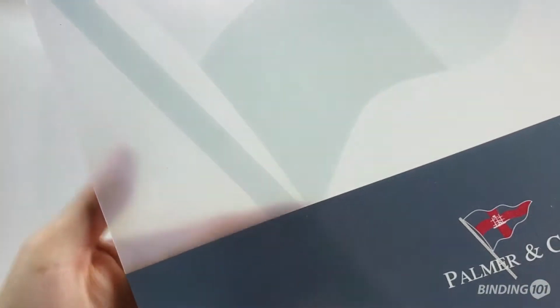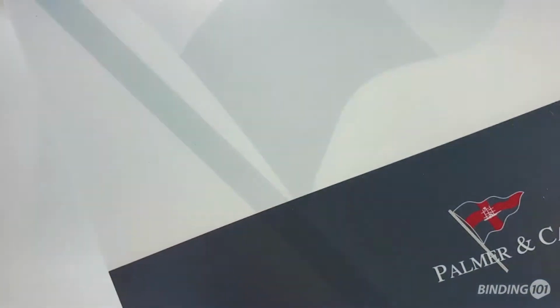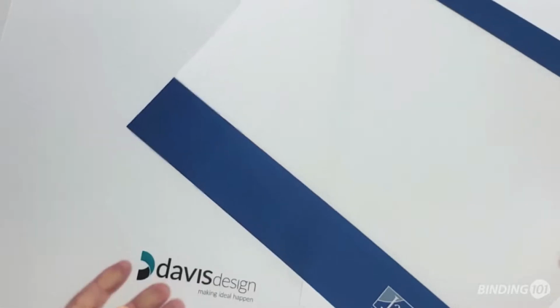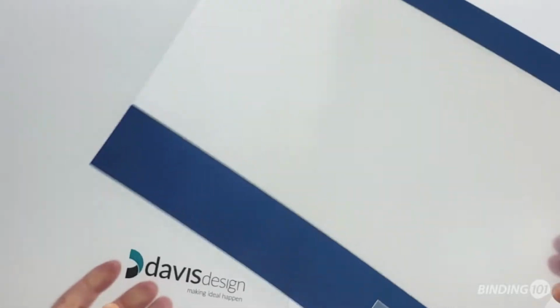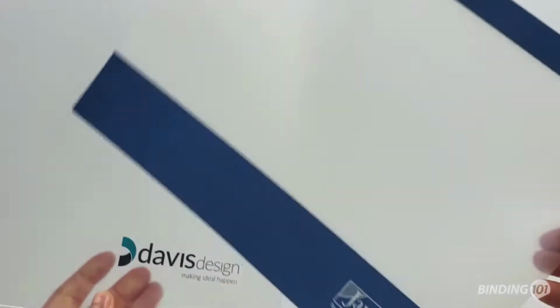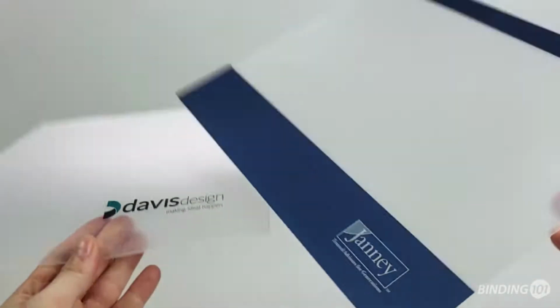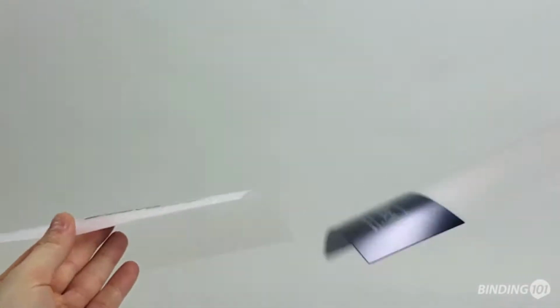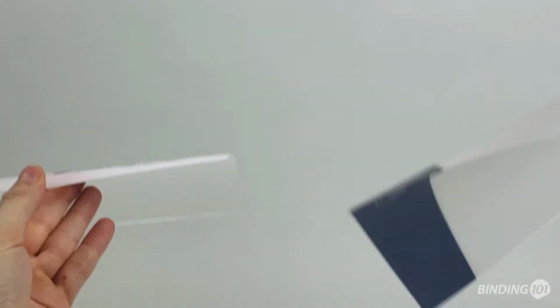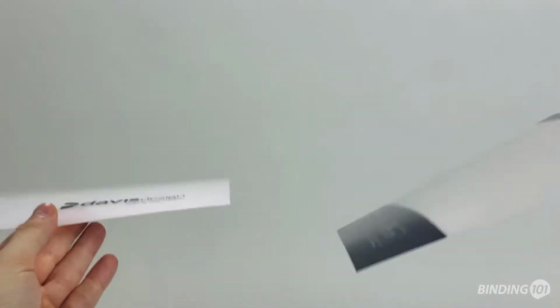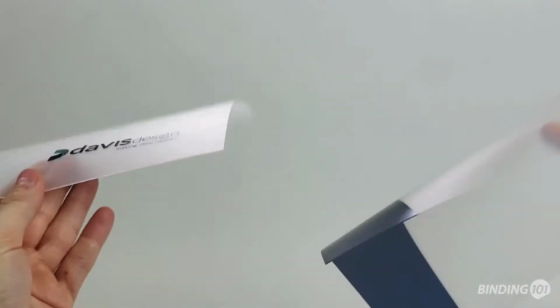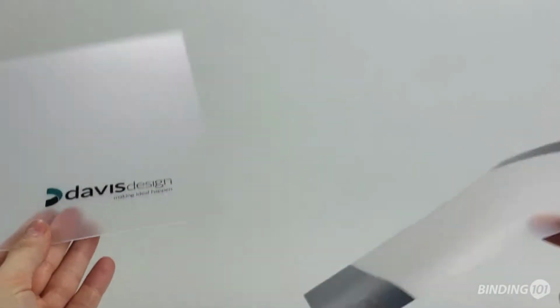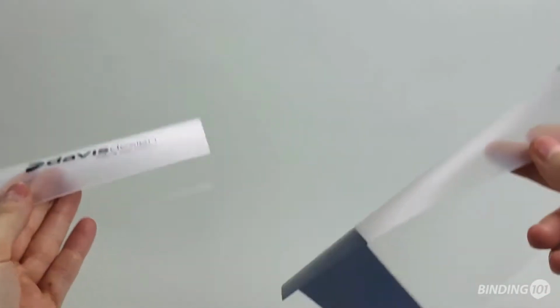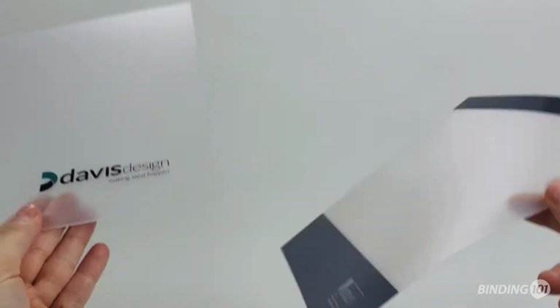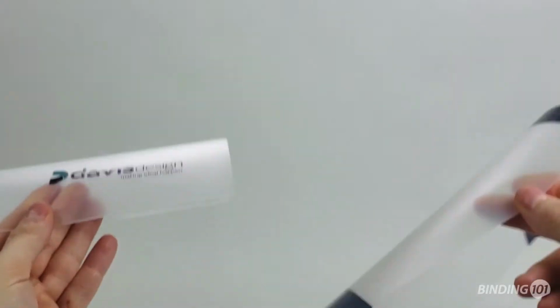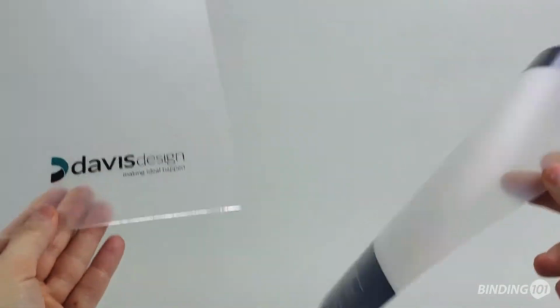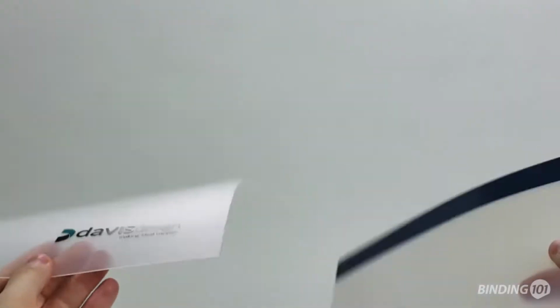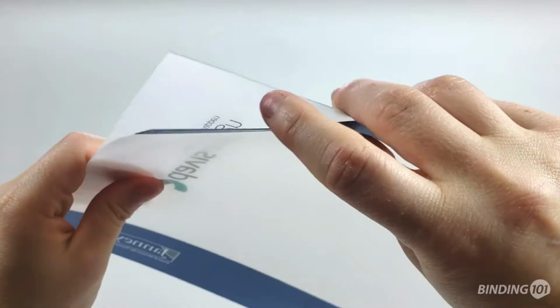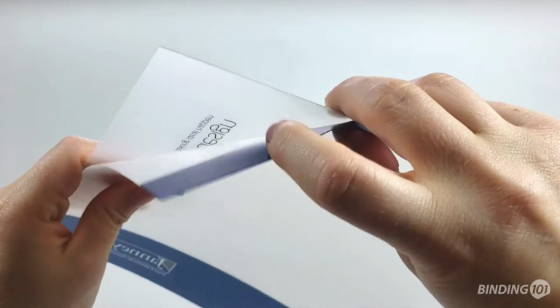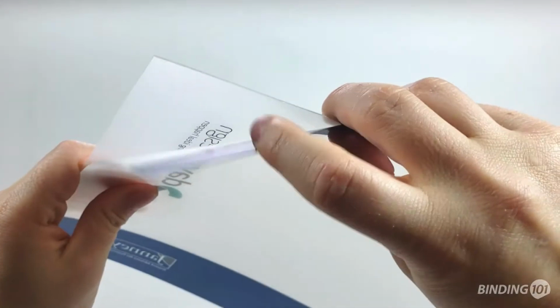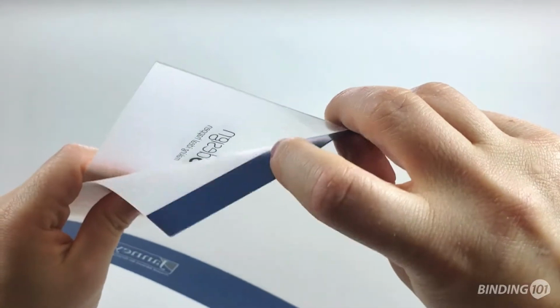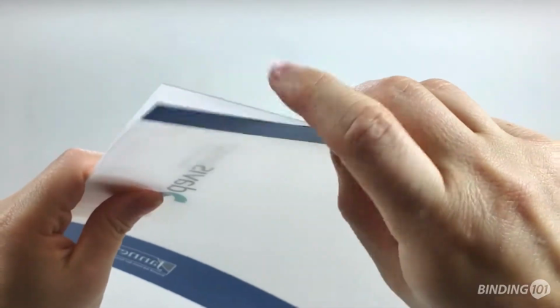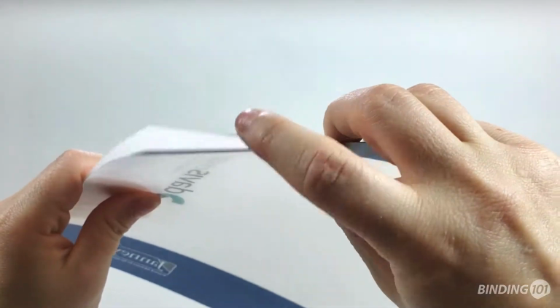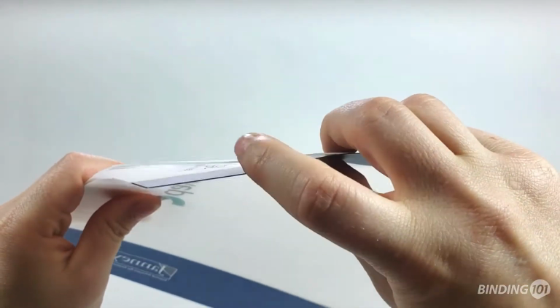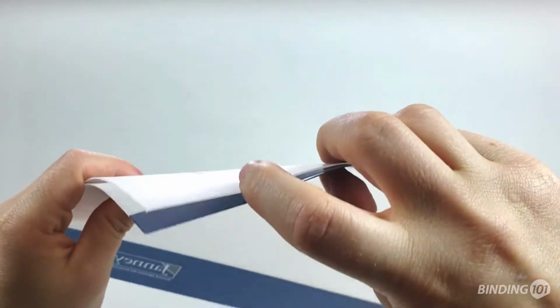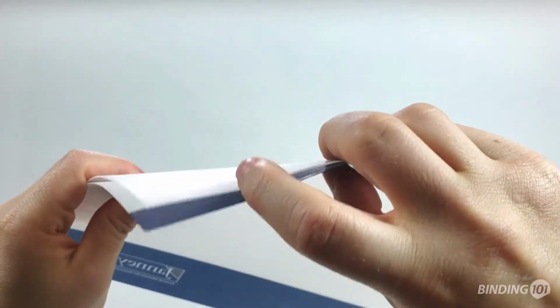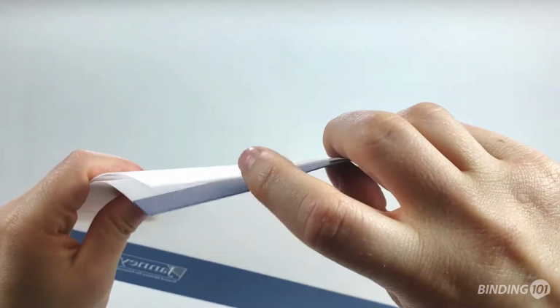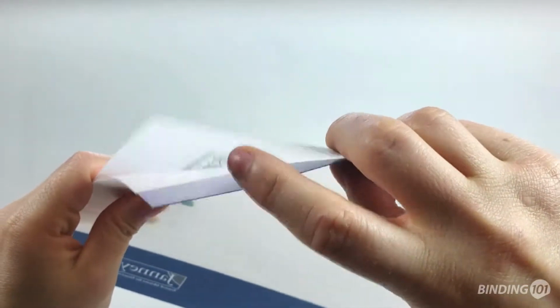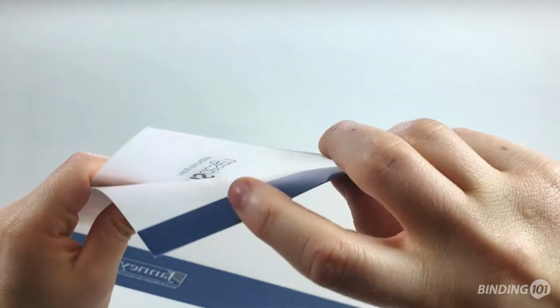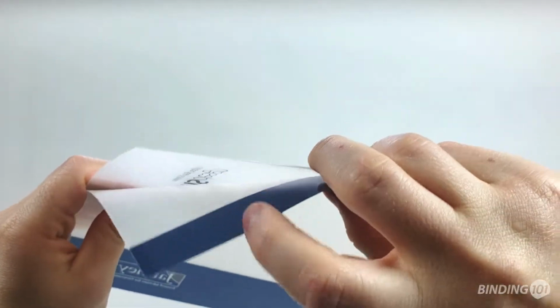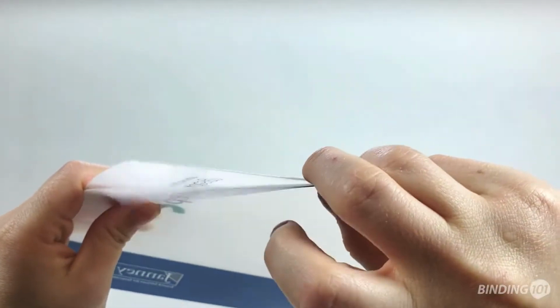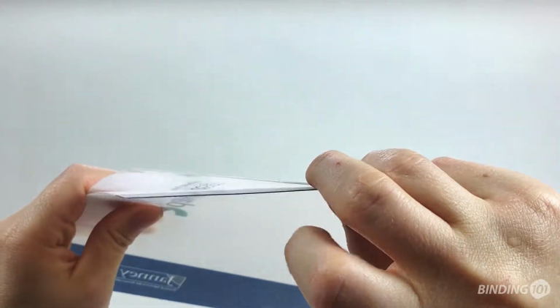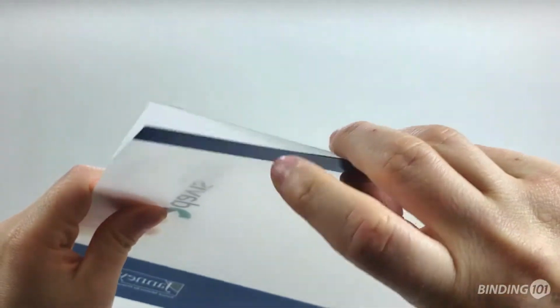Poly covers also come in a wide selection of thicknesses, so you can get thin and flexible covers or more rigid covers for a premium look and feel.